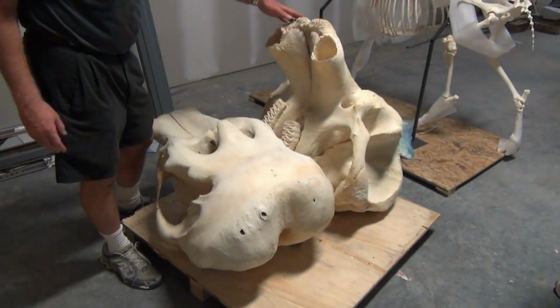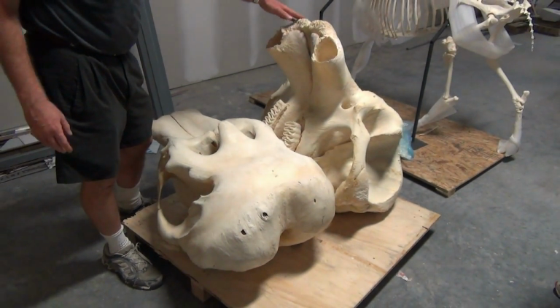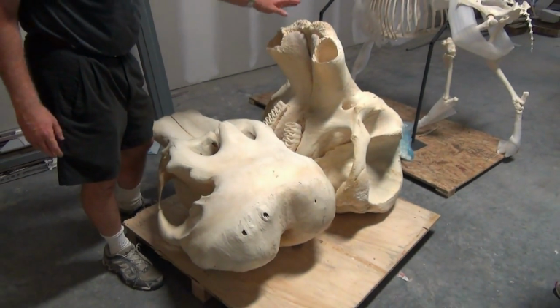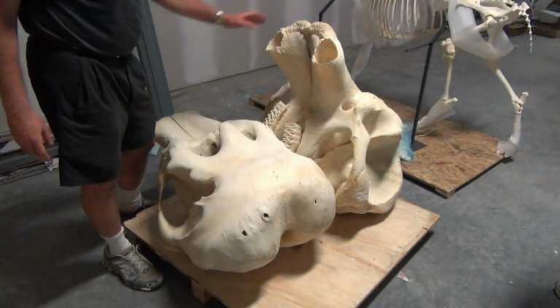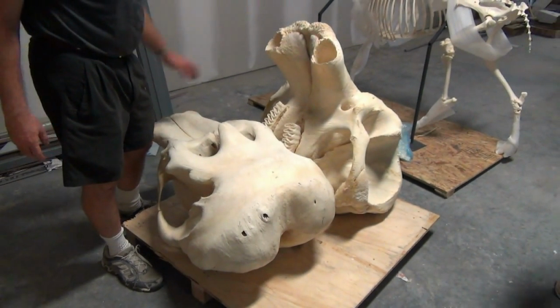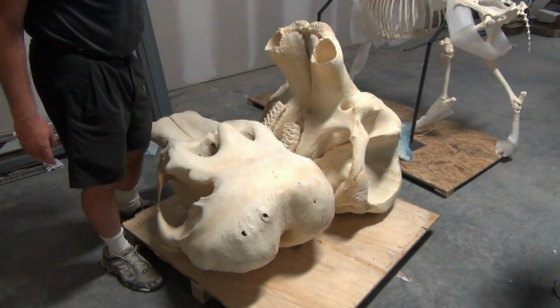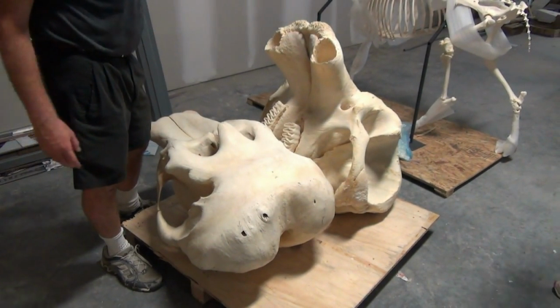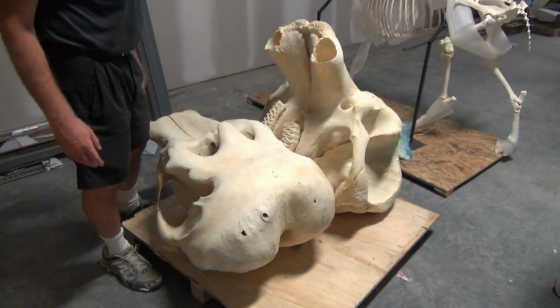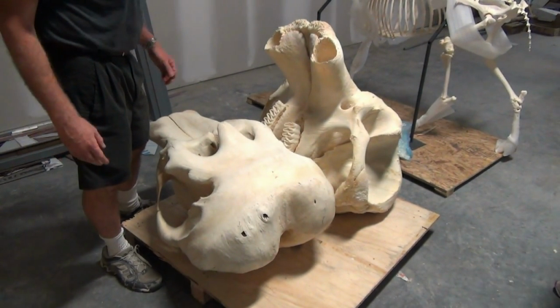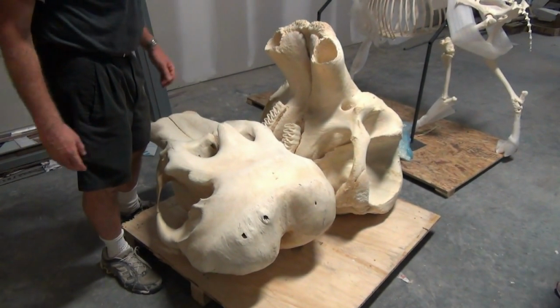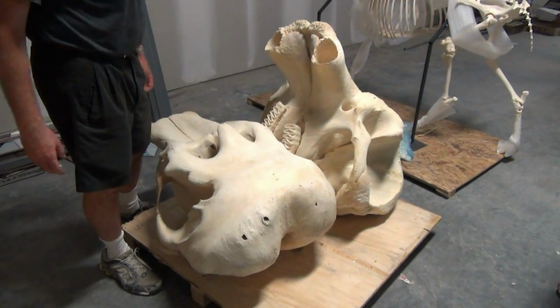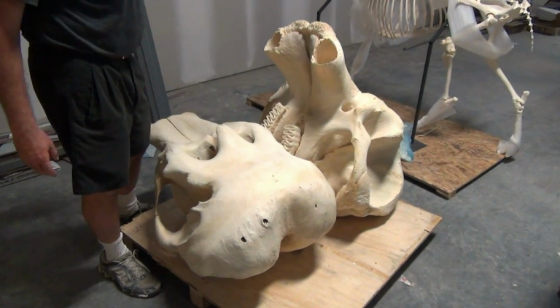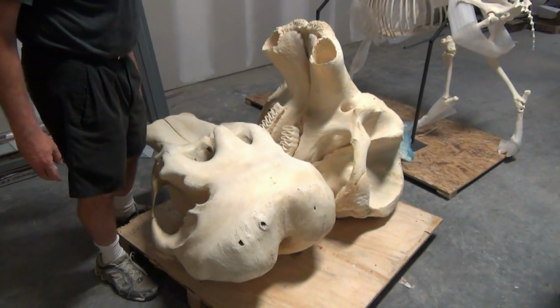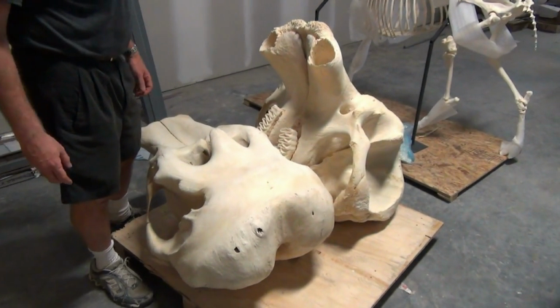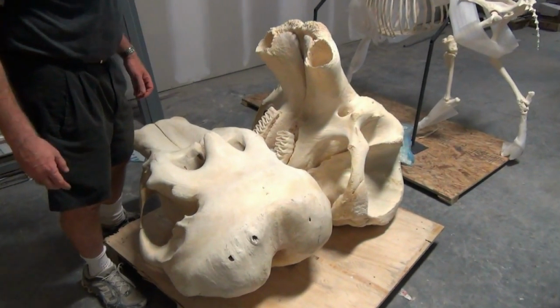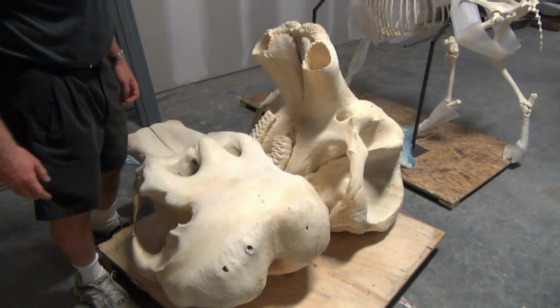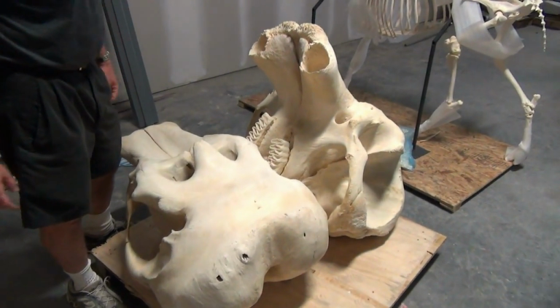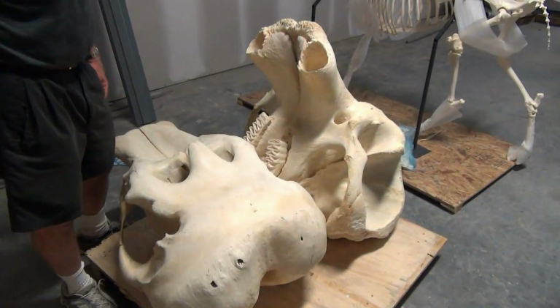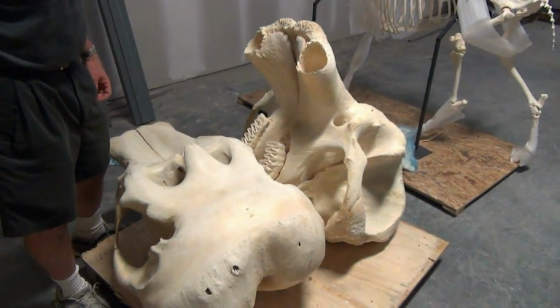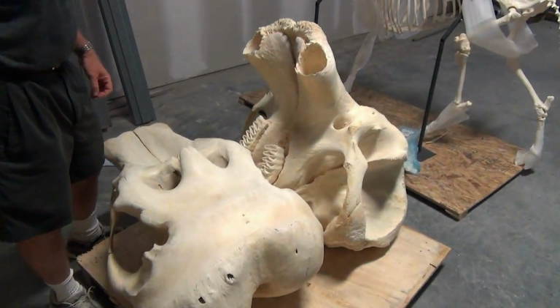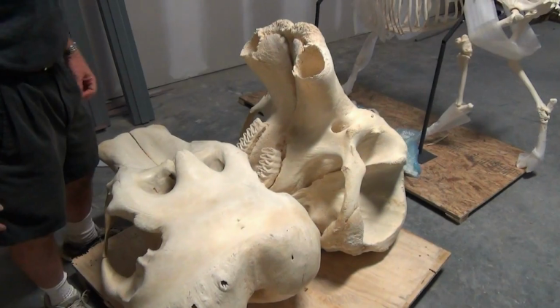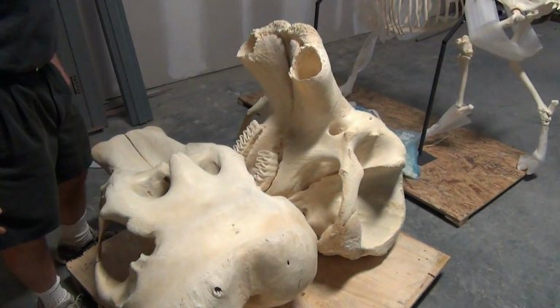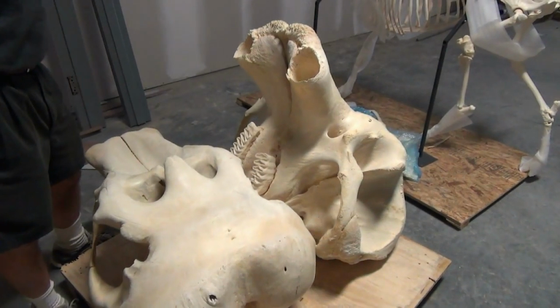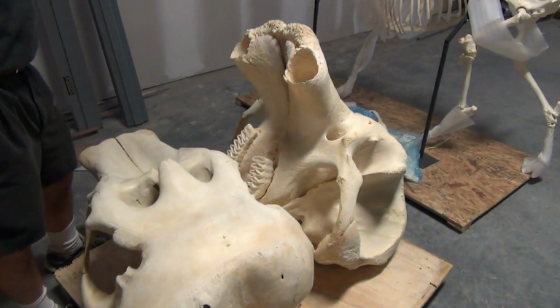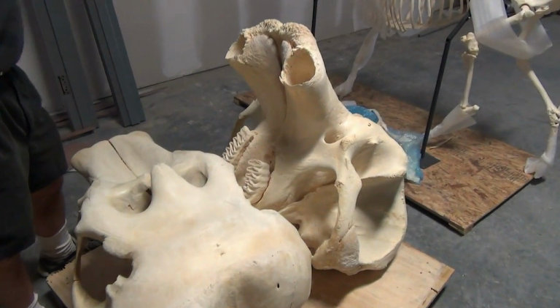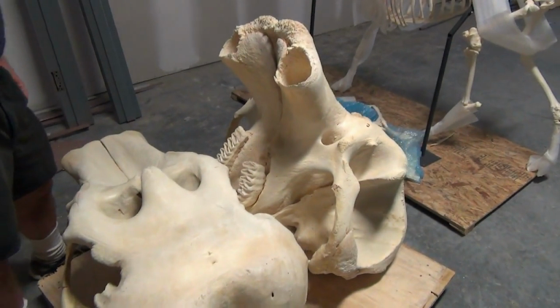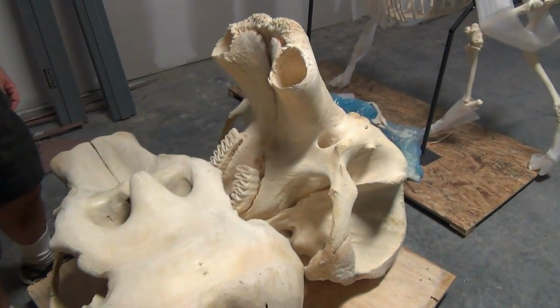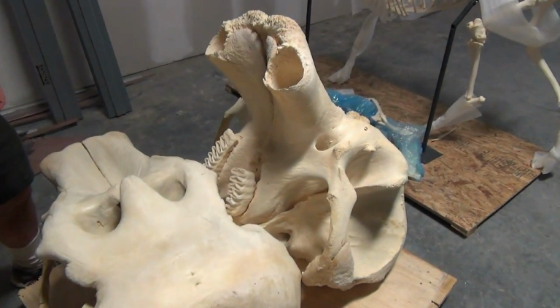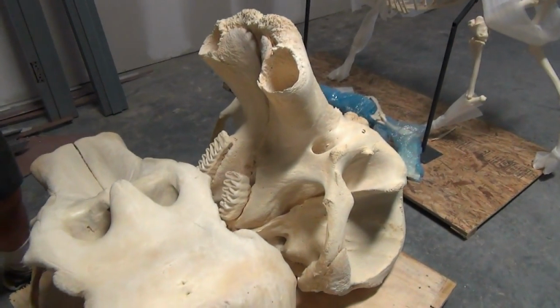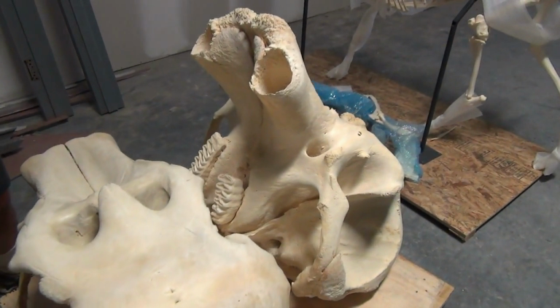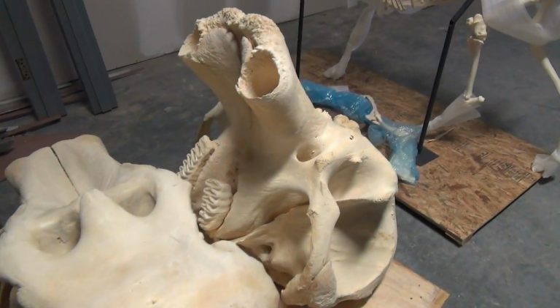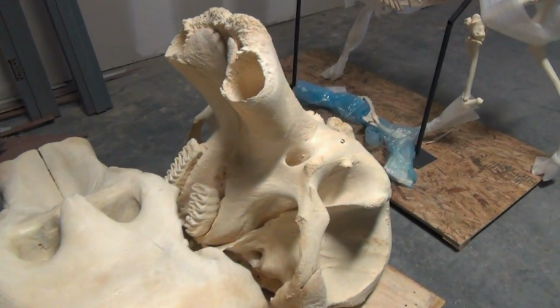Our biggest piece is definitely the elephant. We spent all day yesterday getting that up in the air.